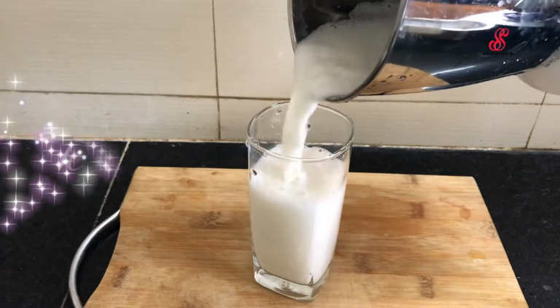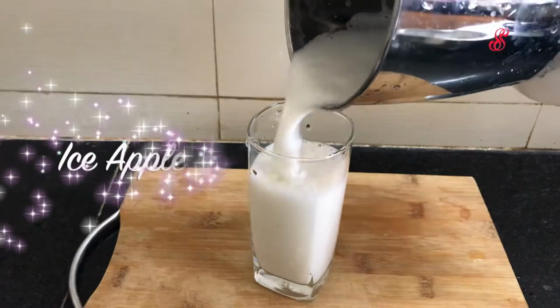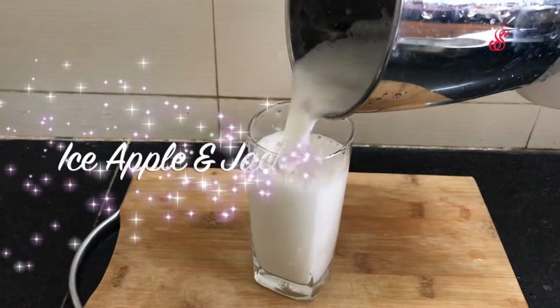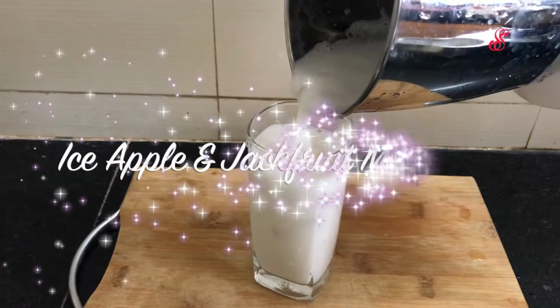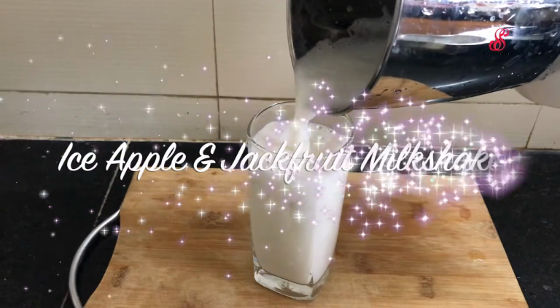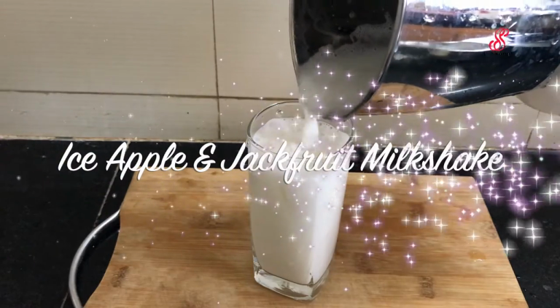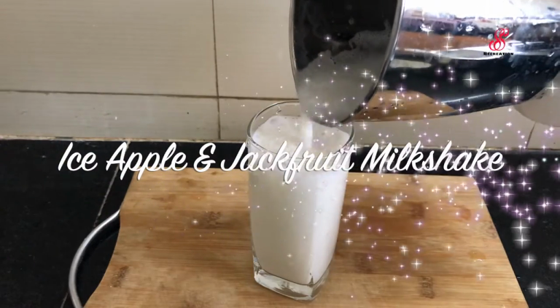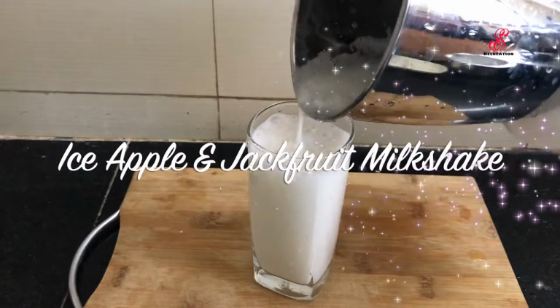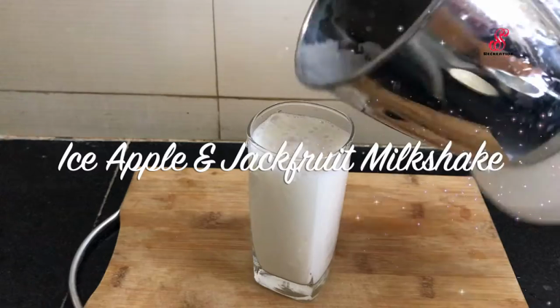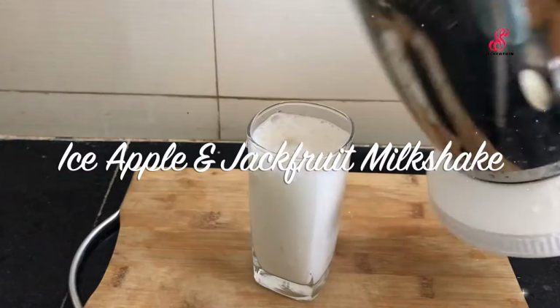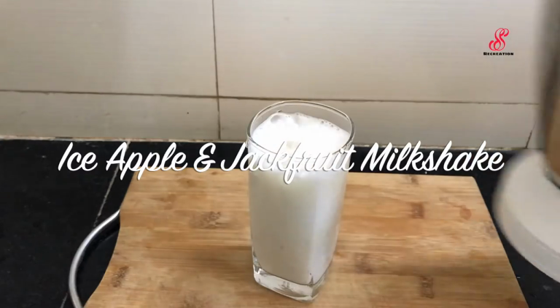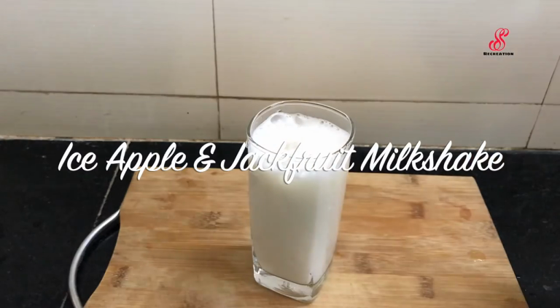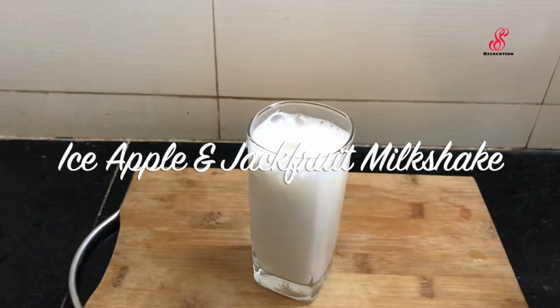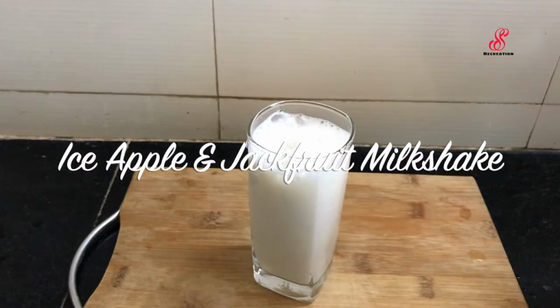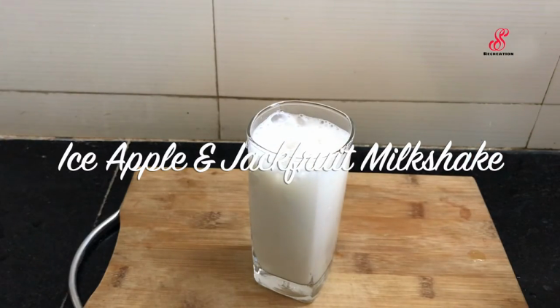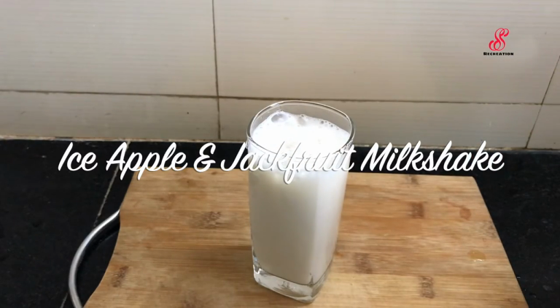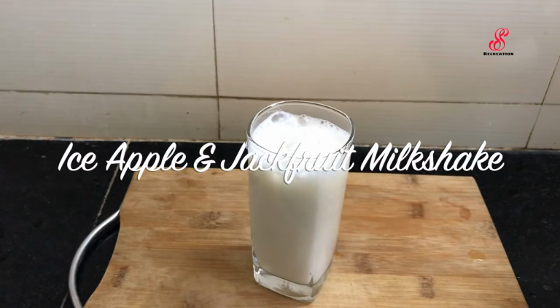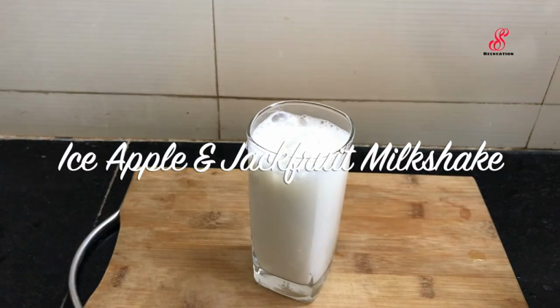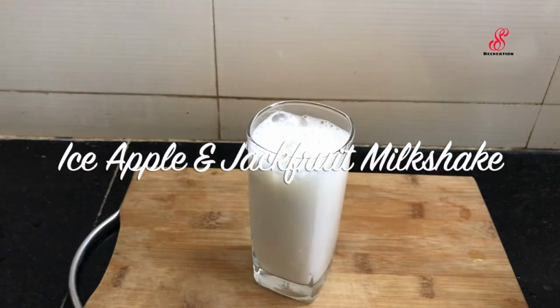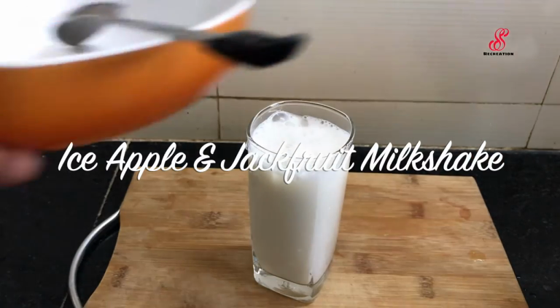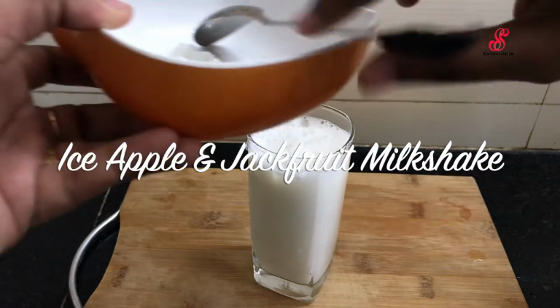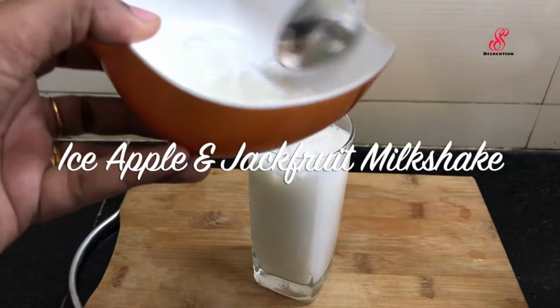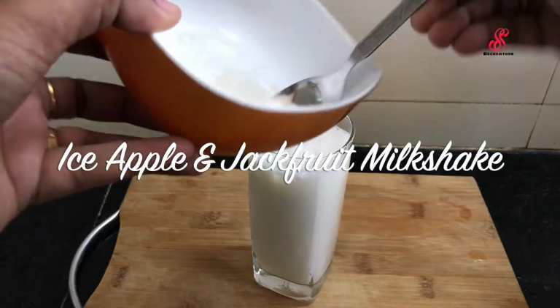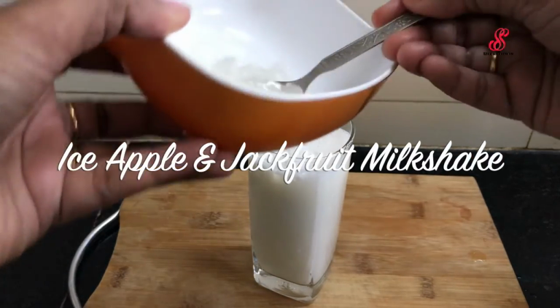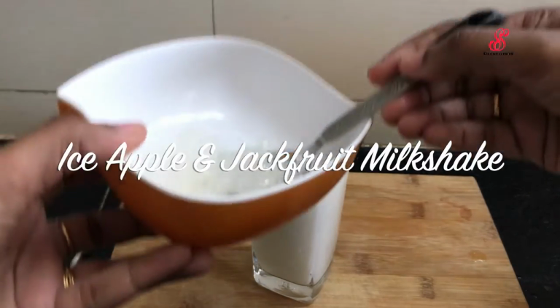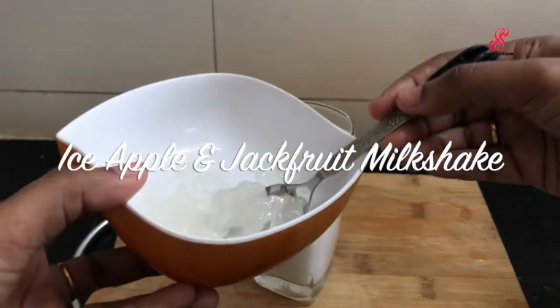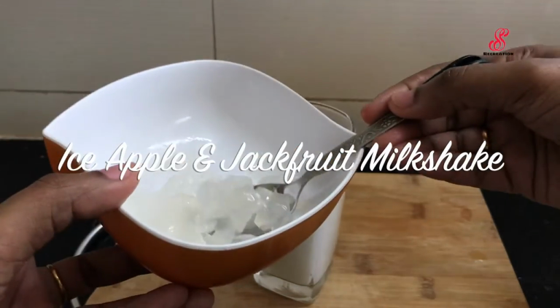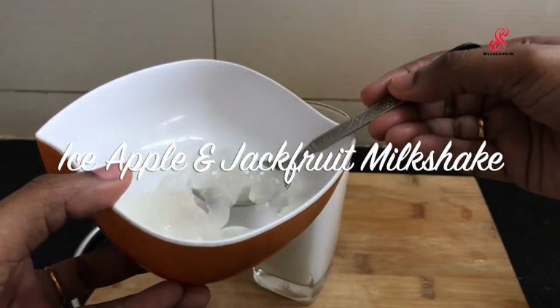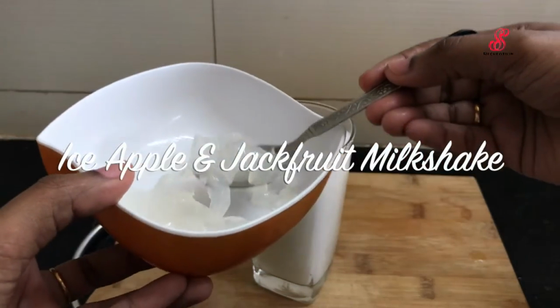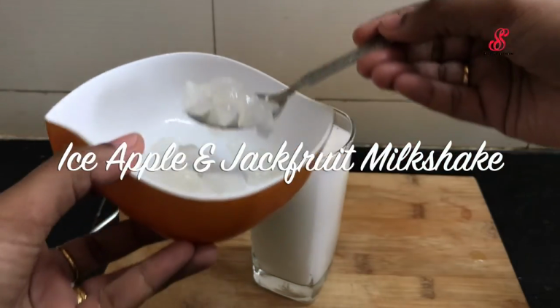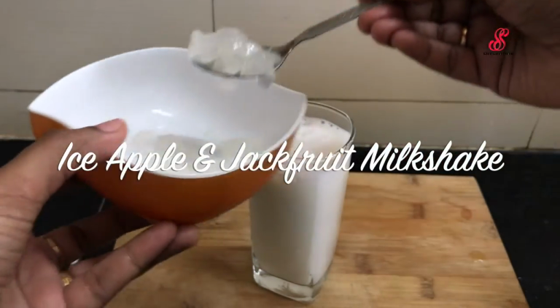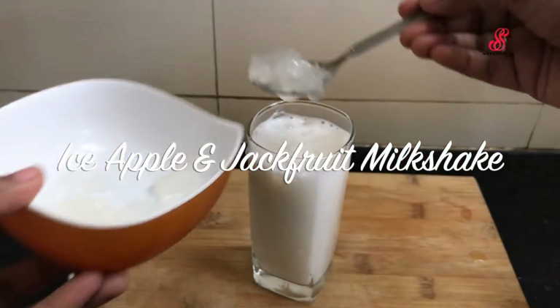Hello friends, welcome to SS Free Creation. How are you? Today, we are going to make a milkshake.